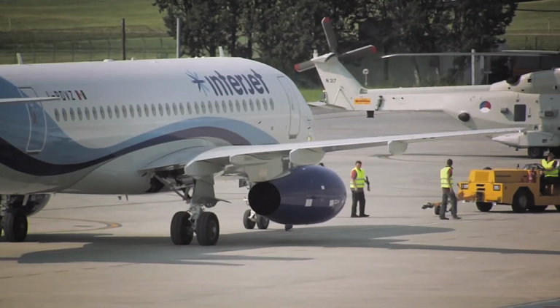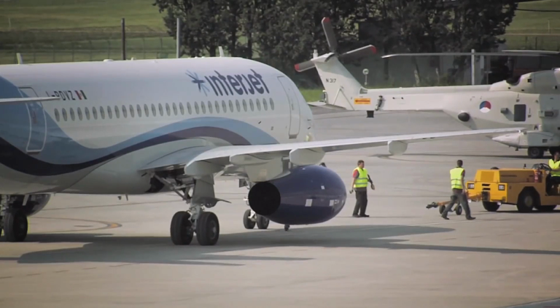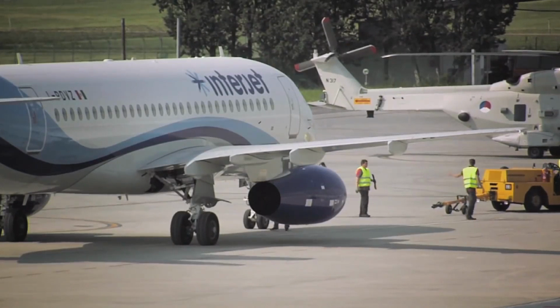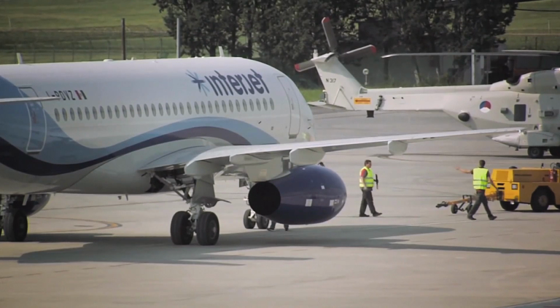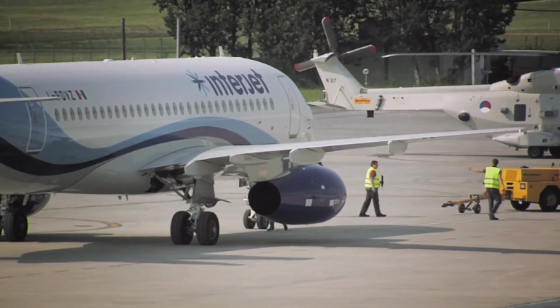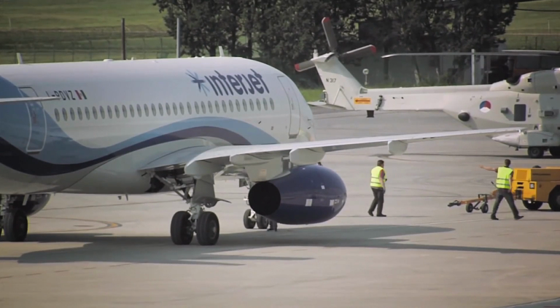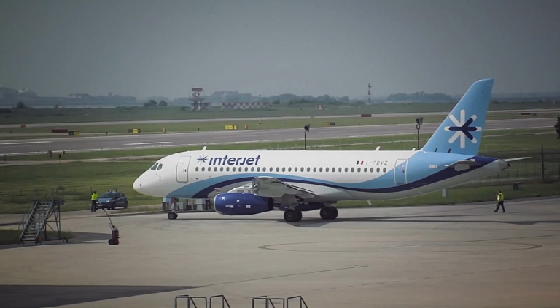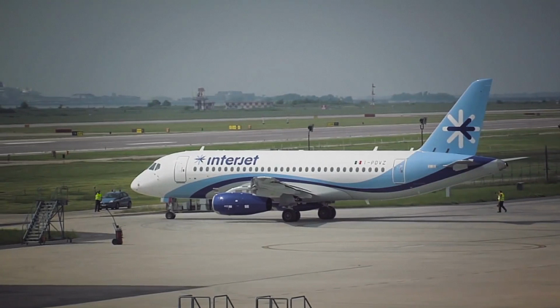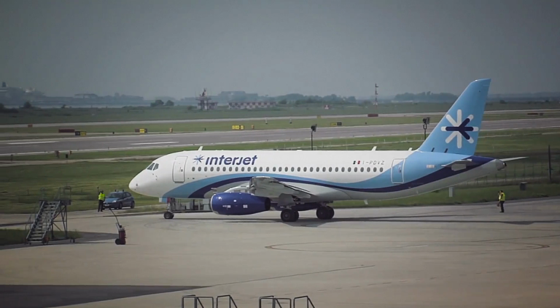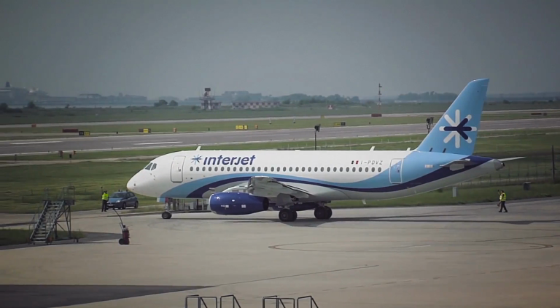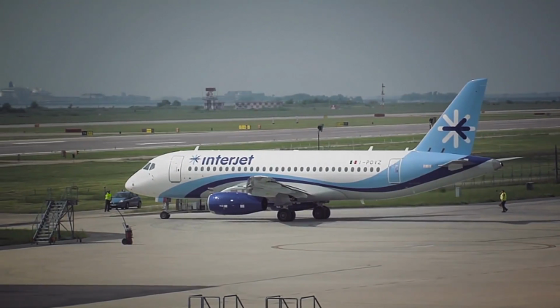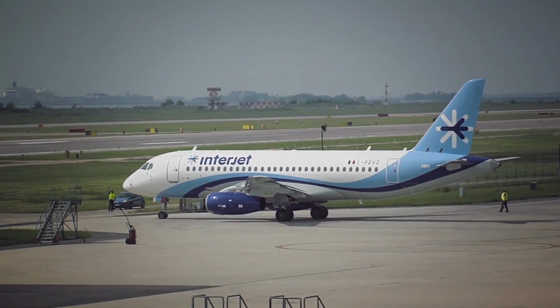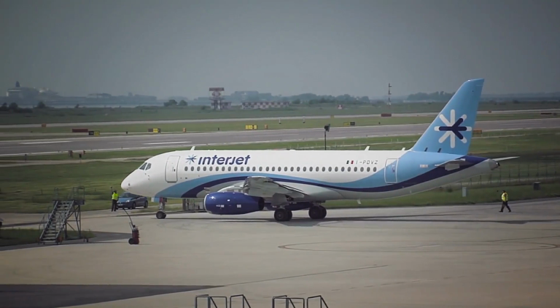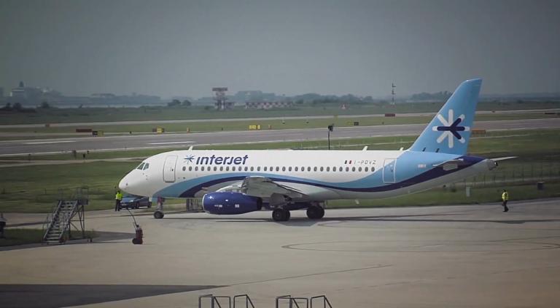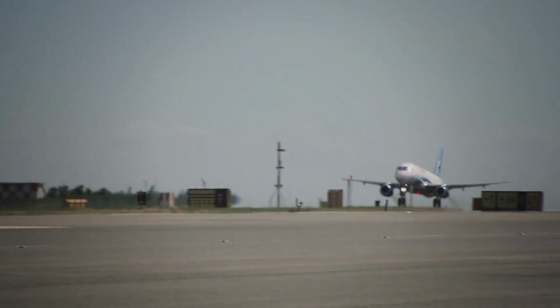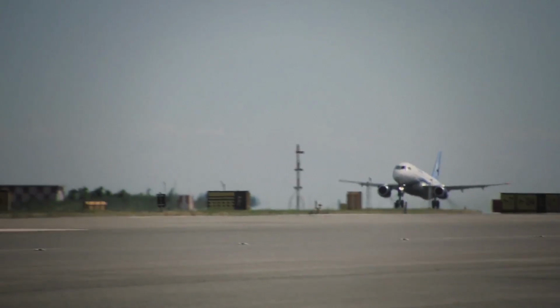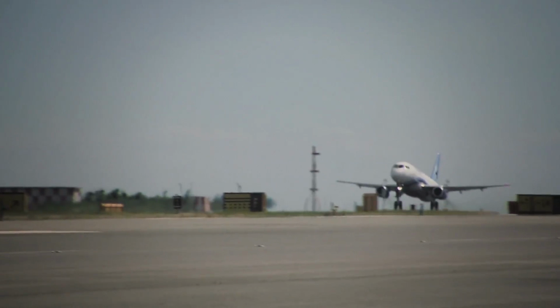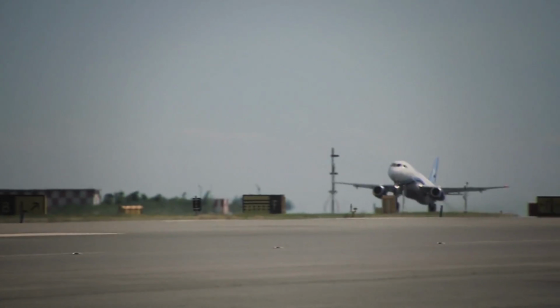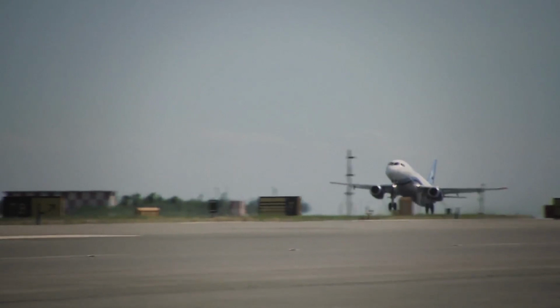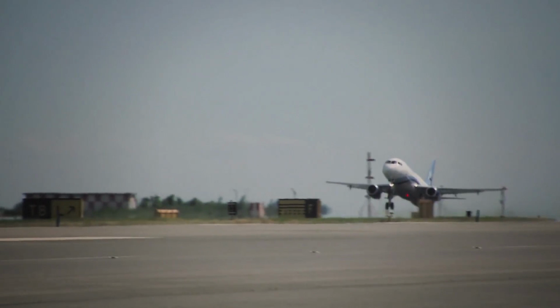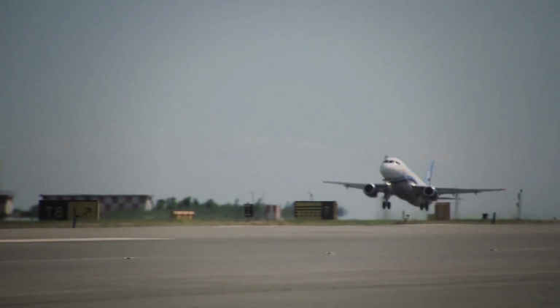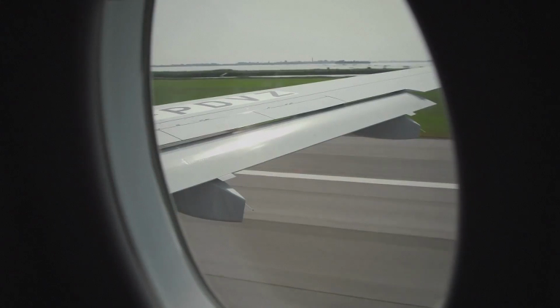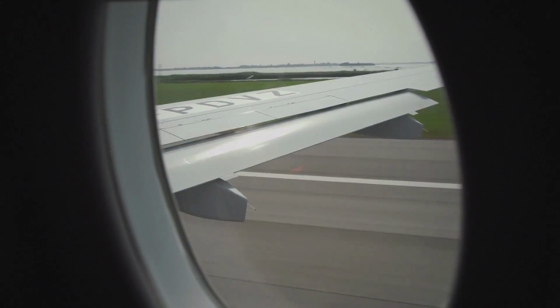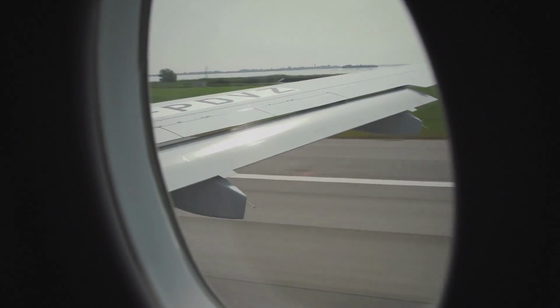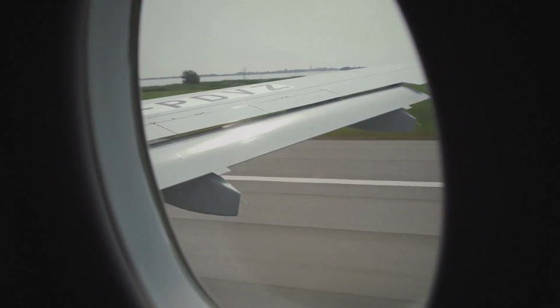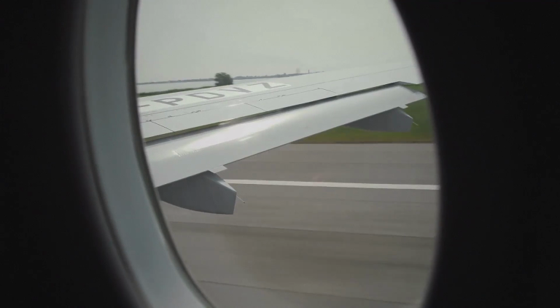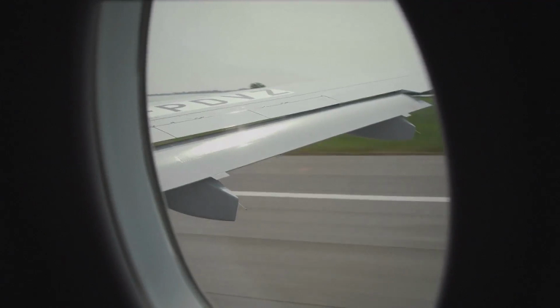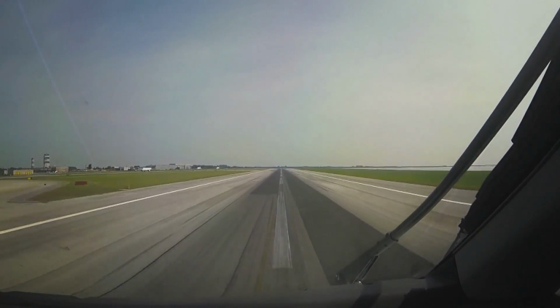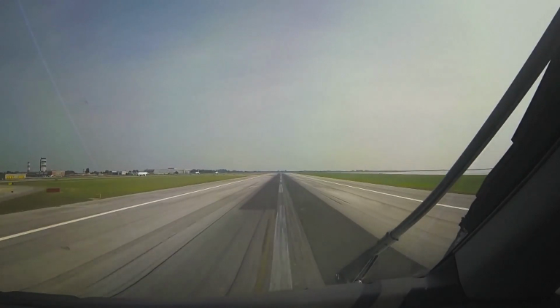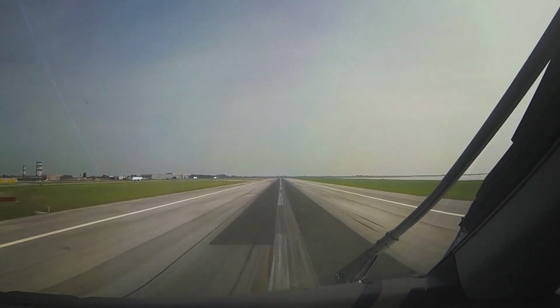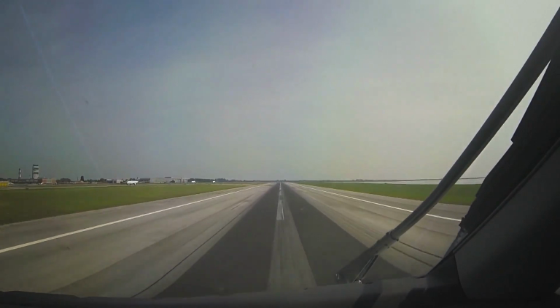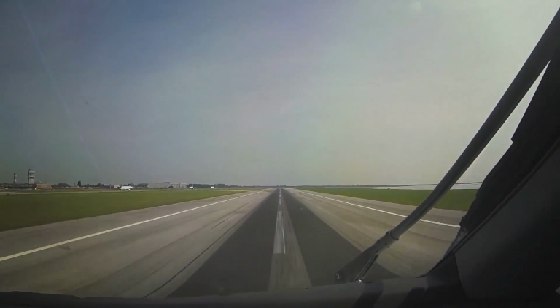According to launch customer Interjet, it is achieving levels of reliability right from the start that it has had with its established Airbus fleet.